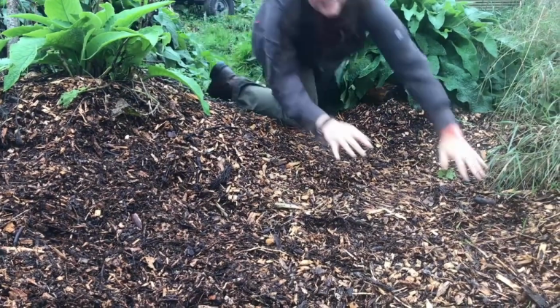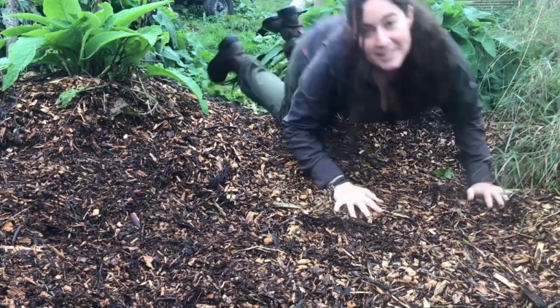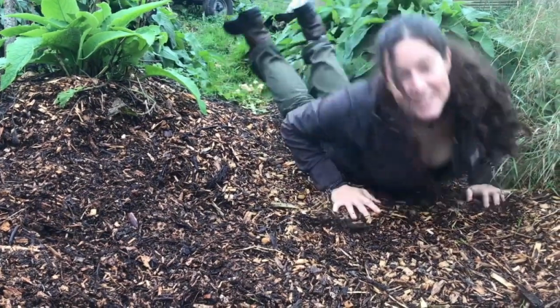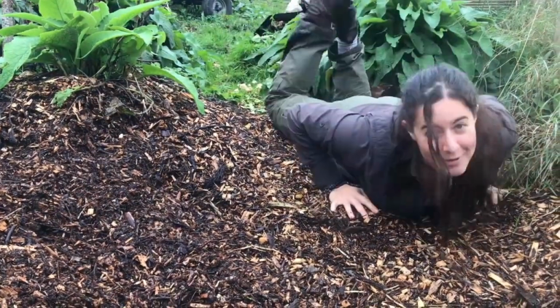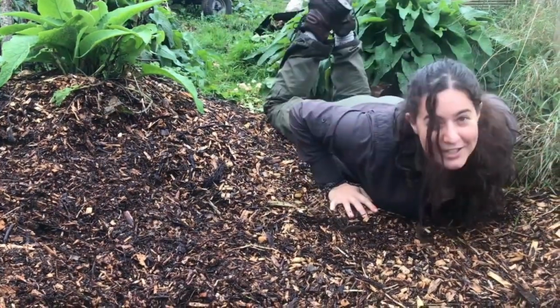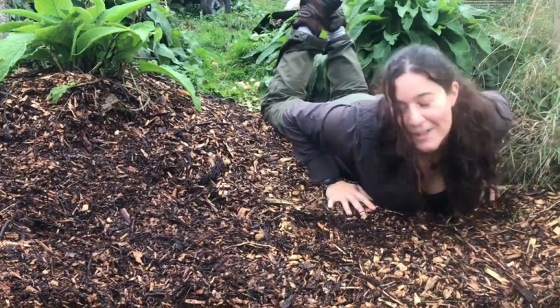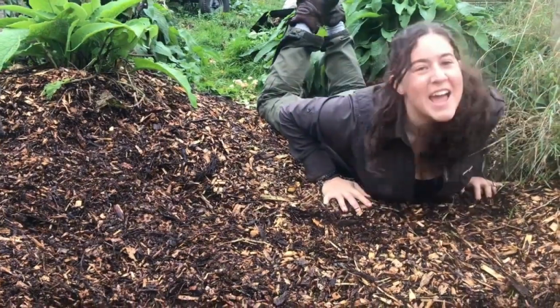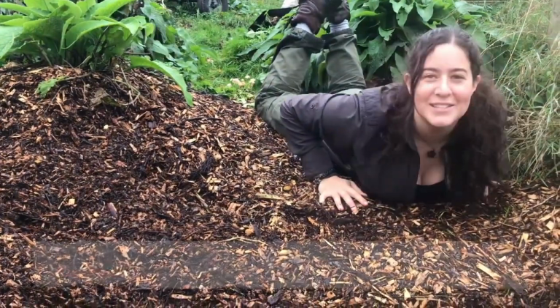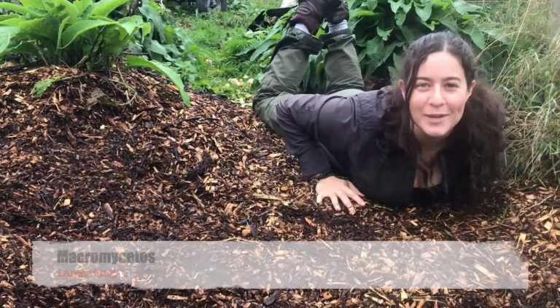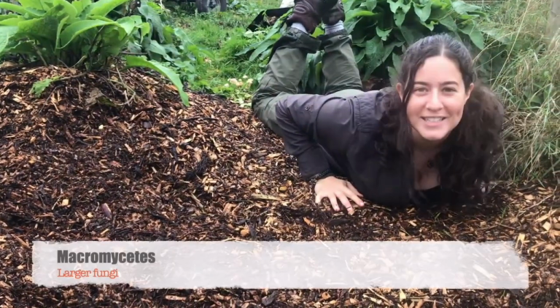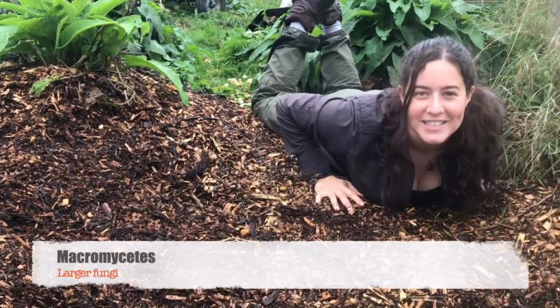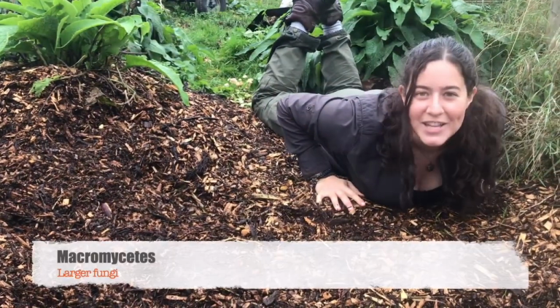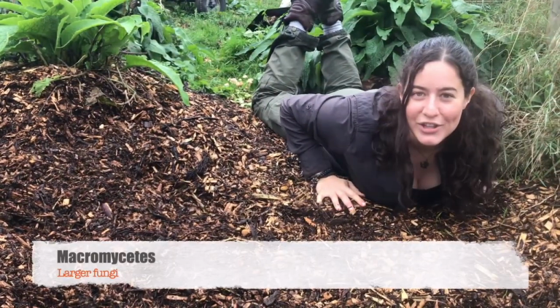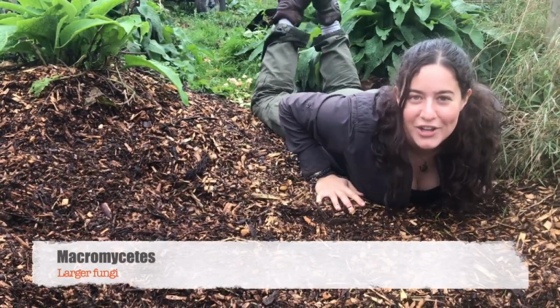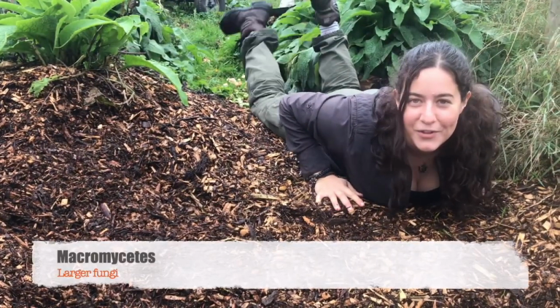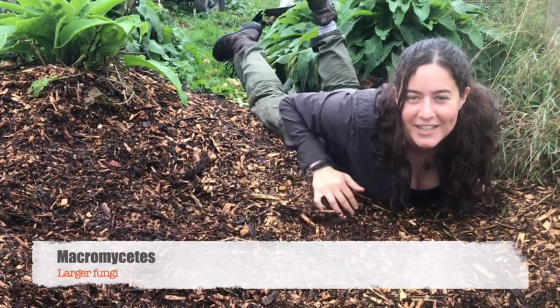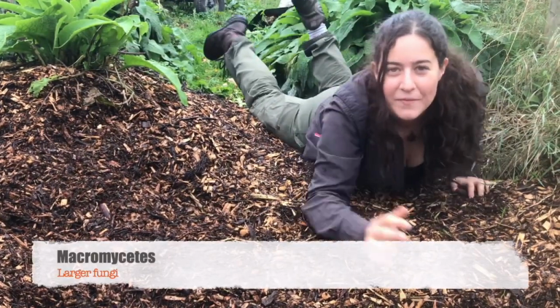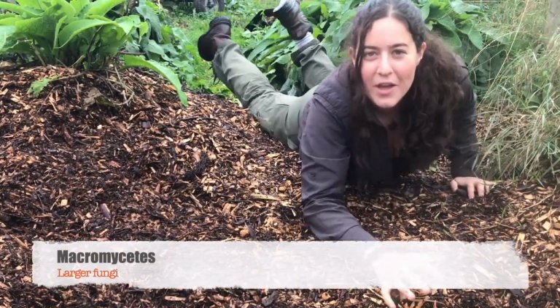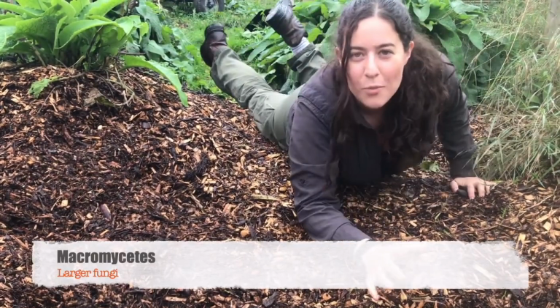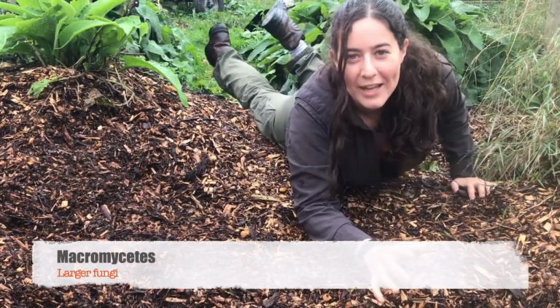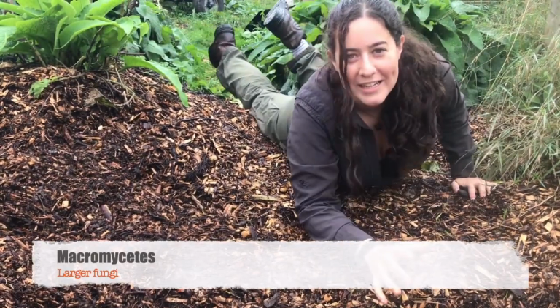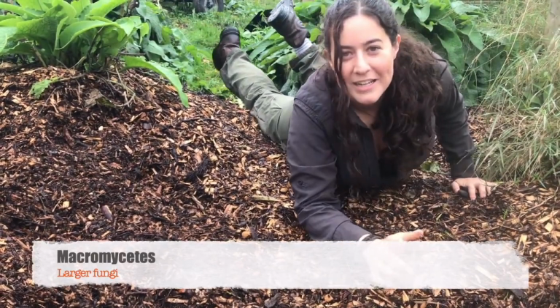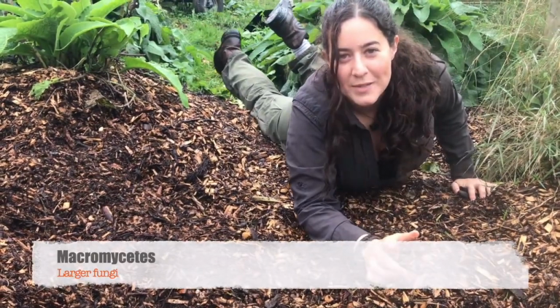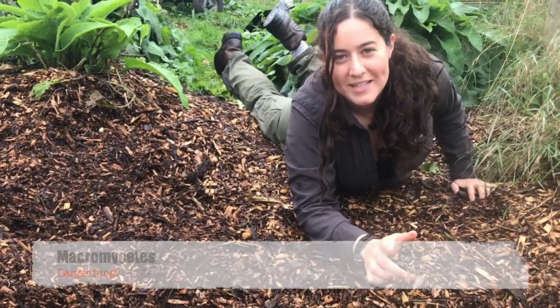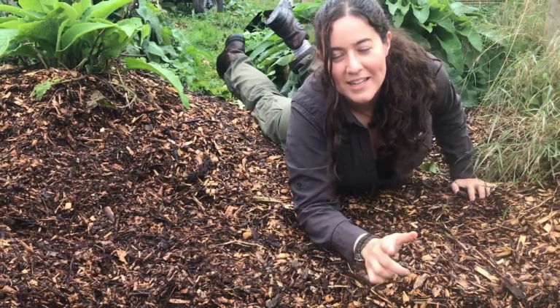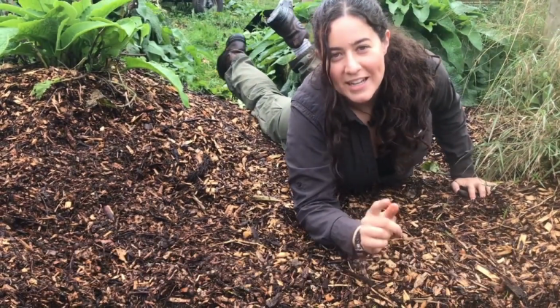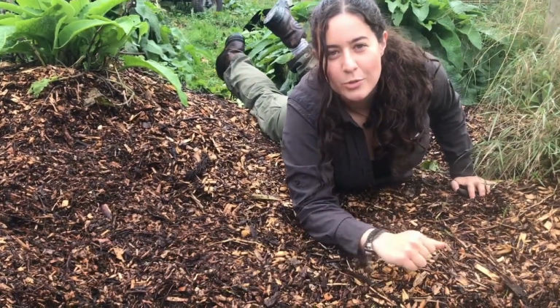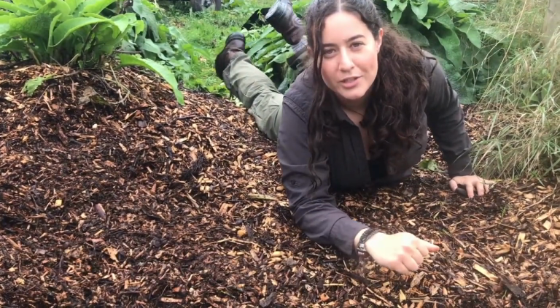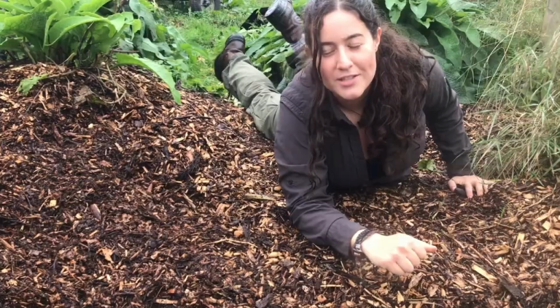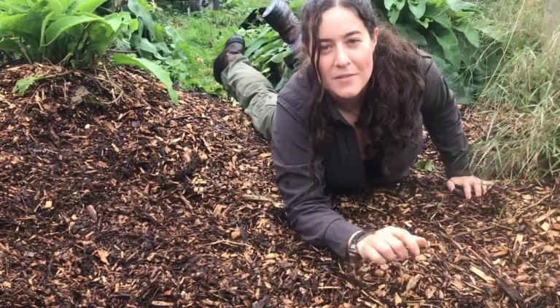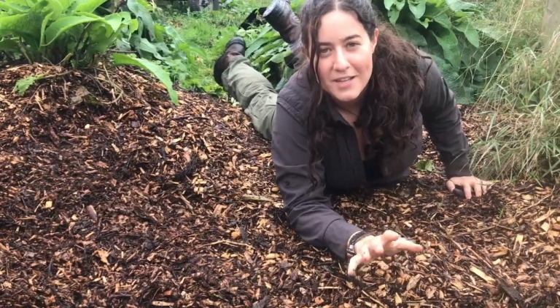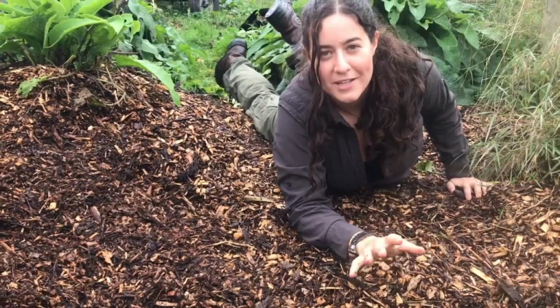Today we're looking for macromycetes — the larger fungi that are more likely to be seen in the woodlands near you.